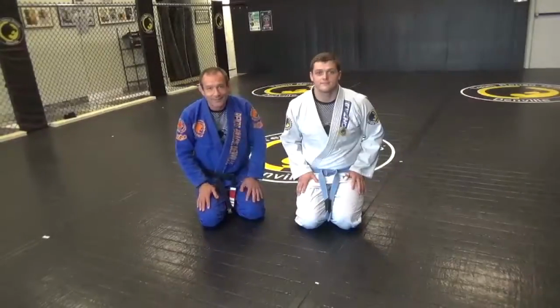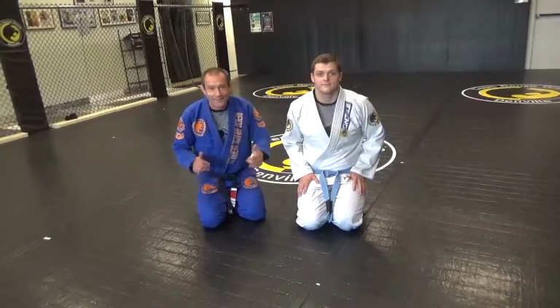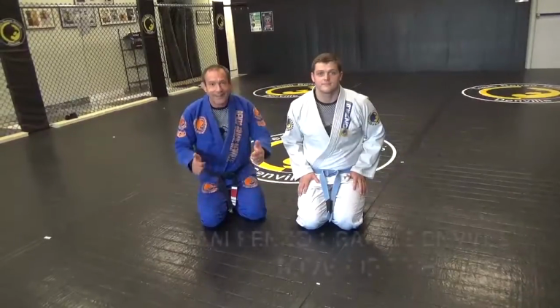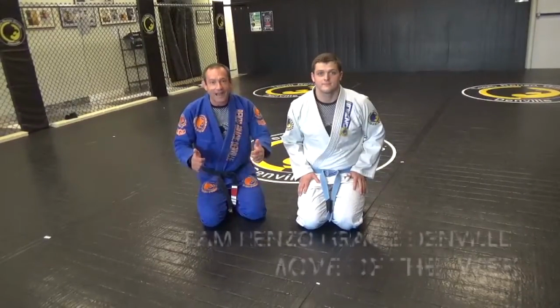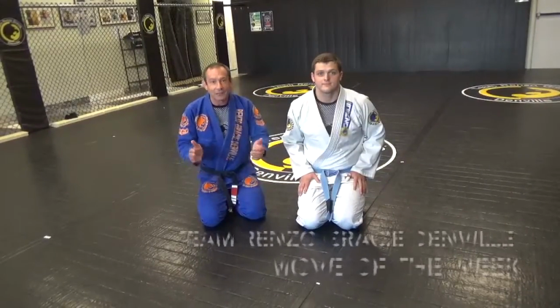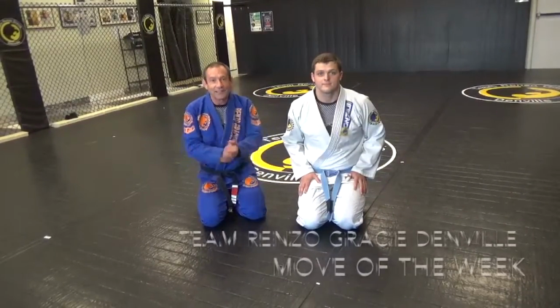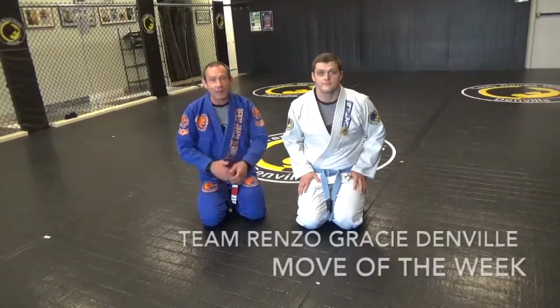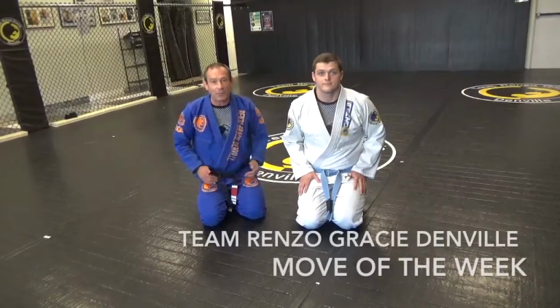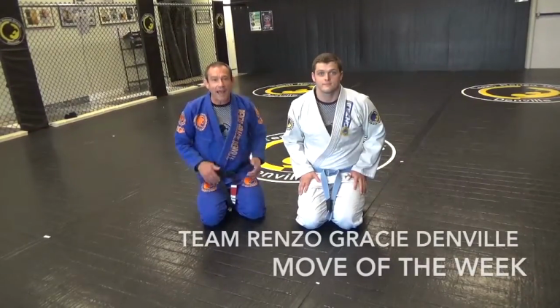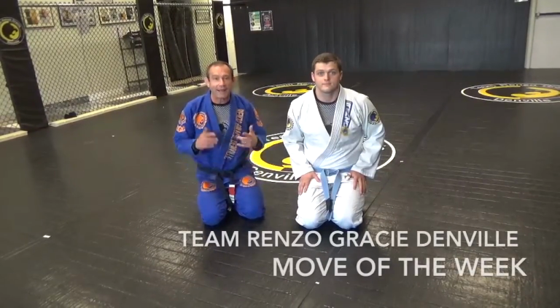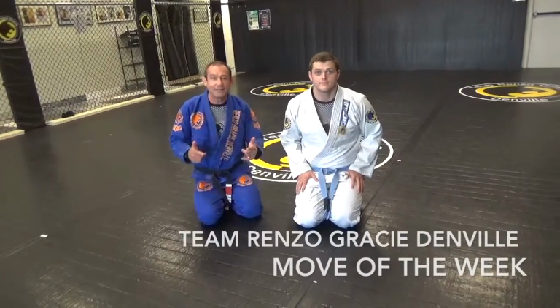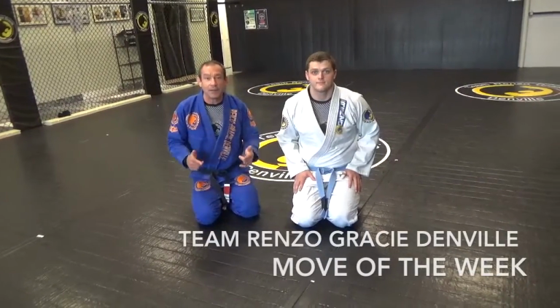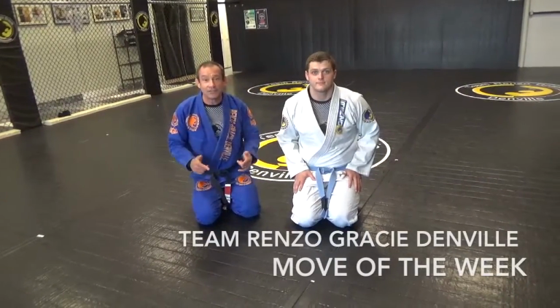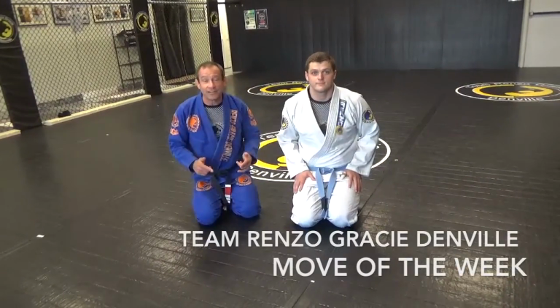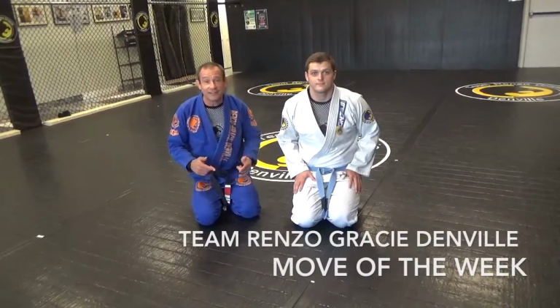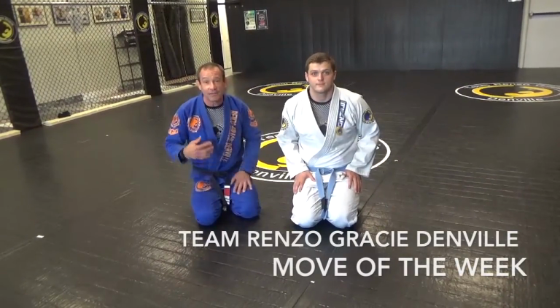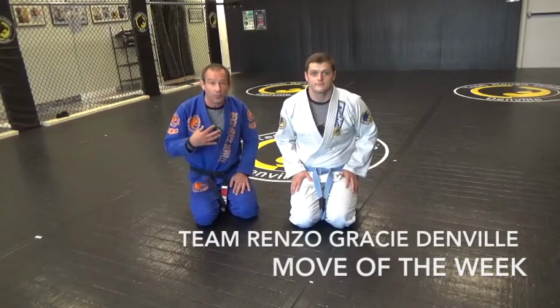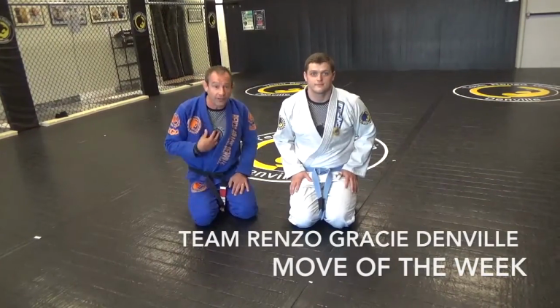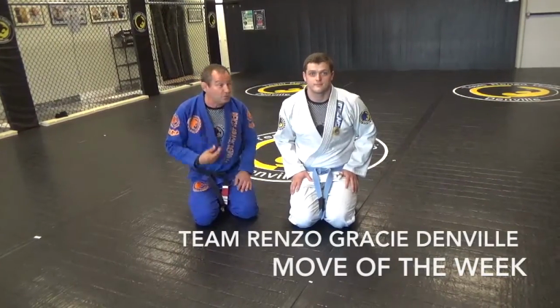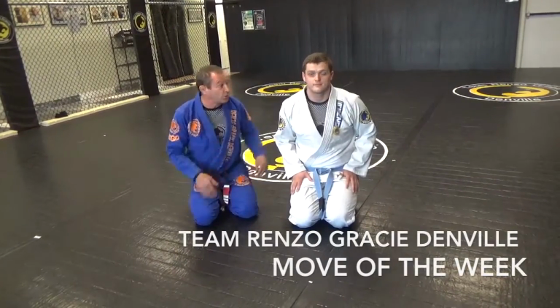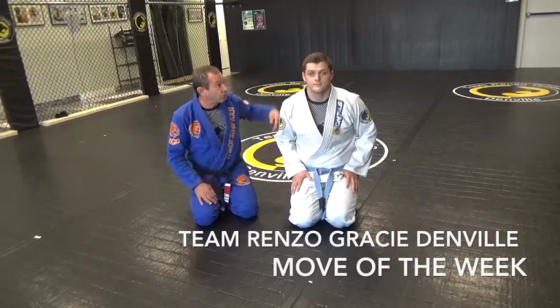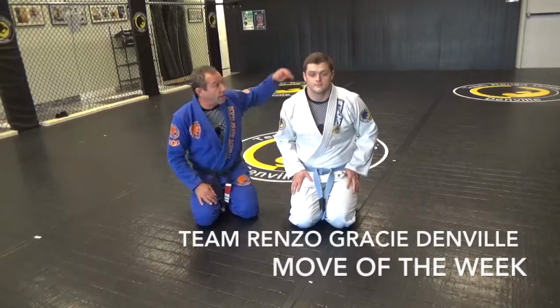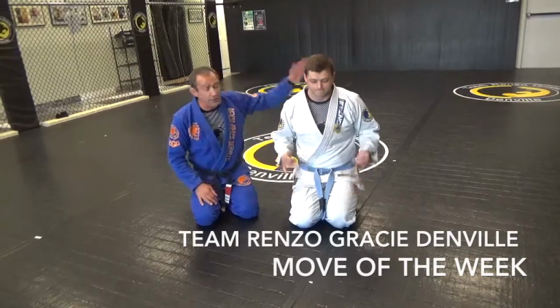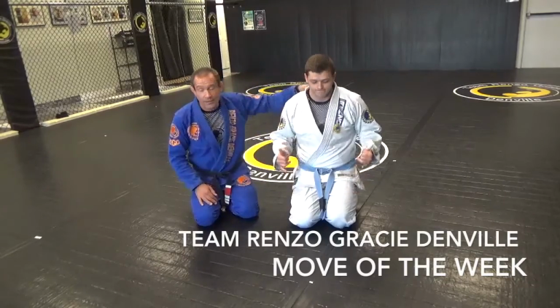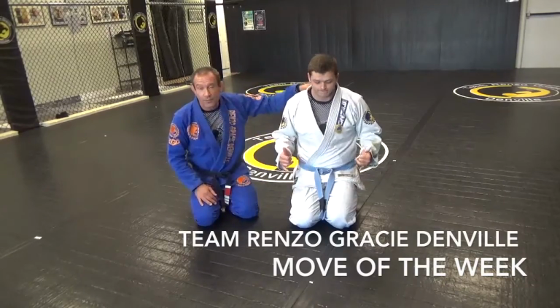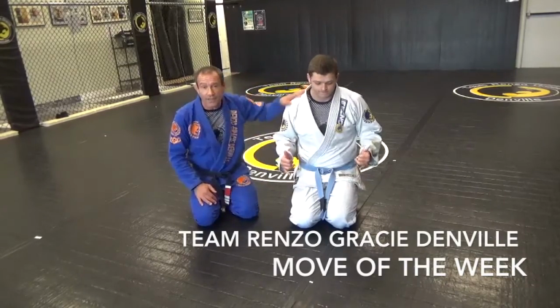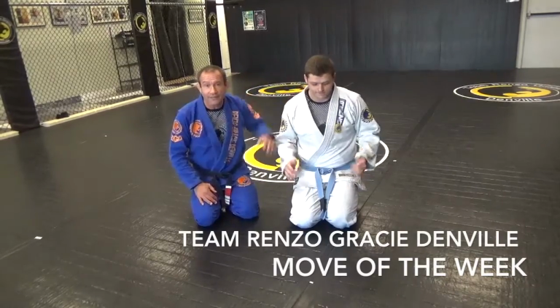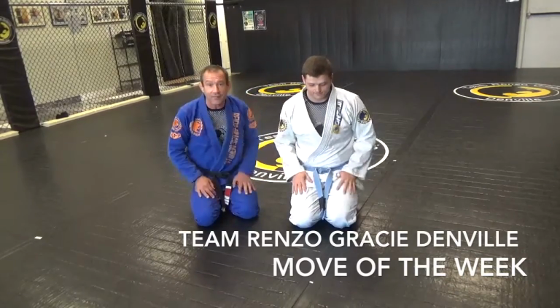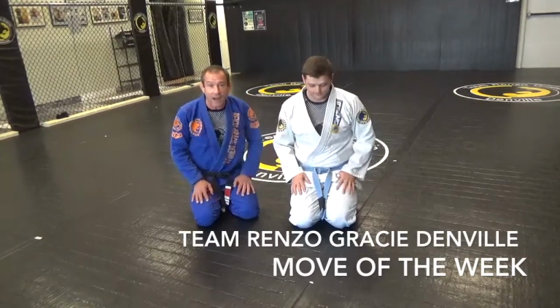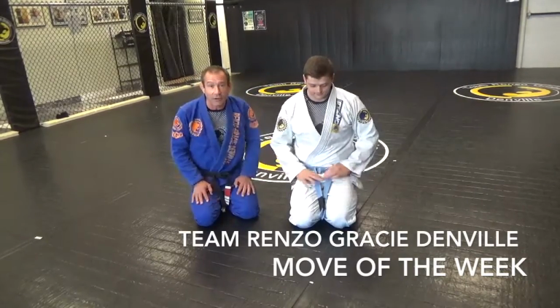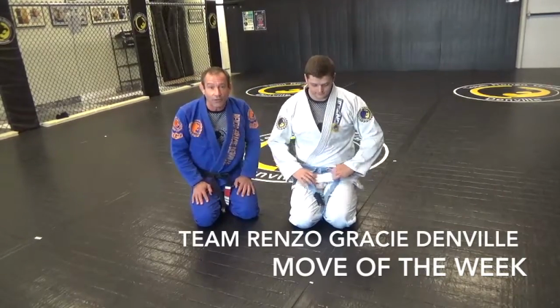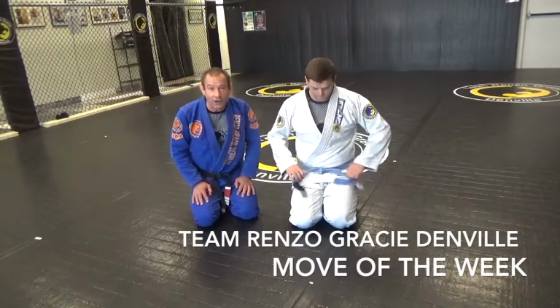Hey guys, once again we're back. Team Hens of Grace of Denville, Professor George Cernak, and Dave Barry.